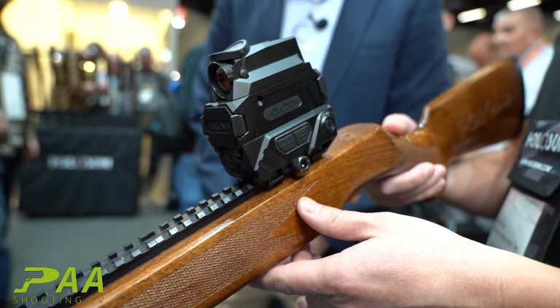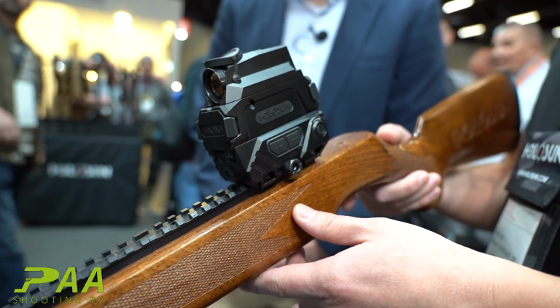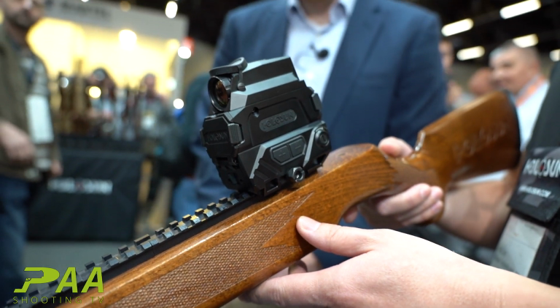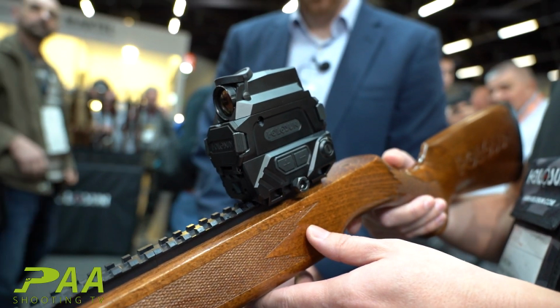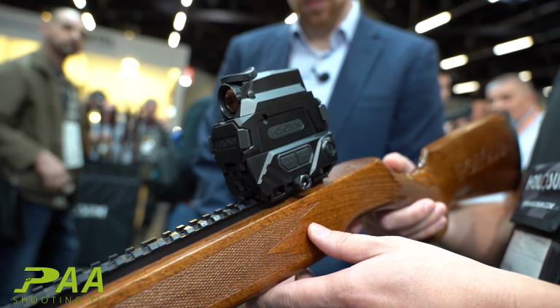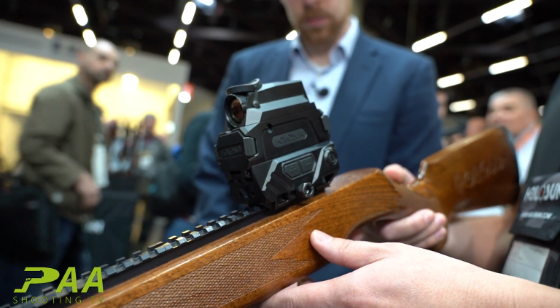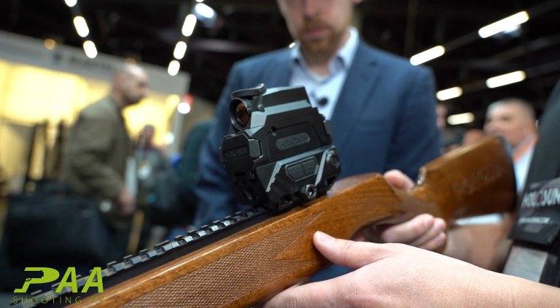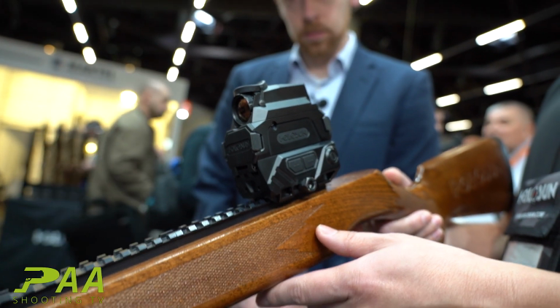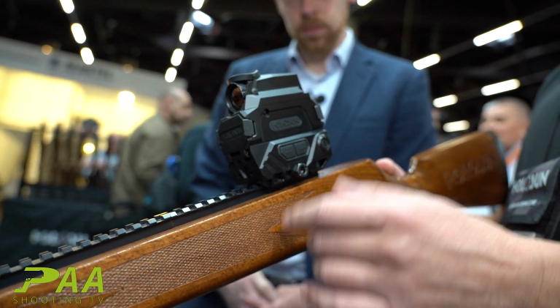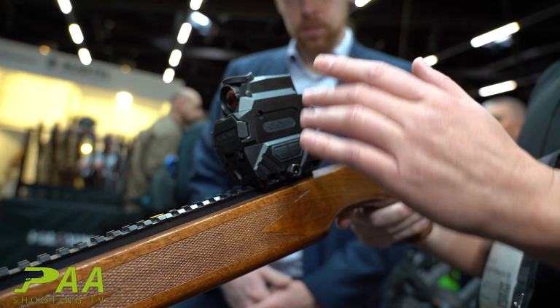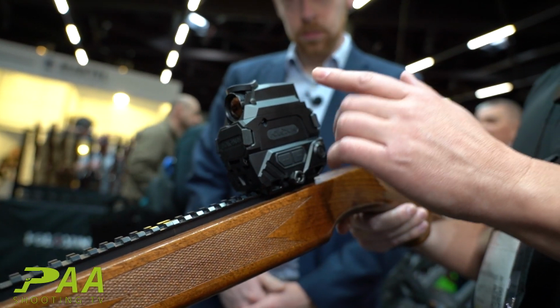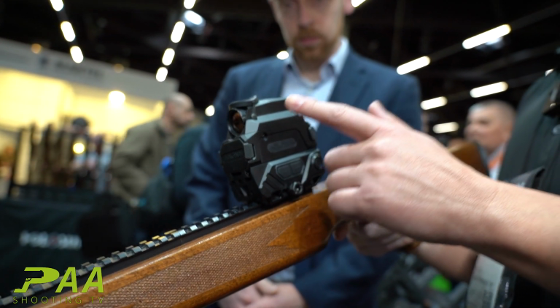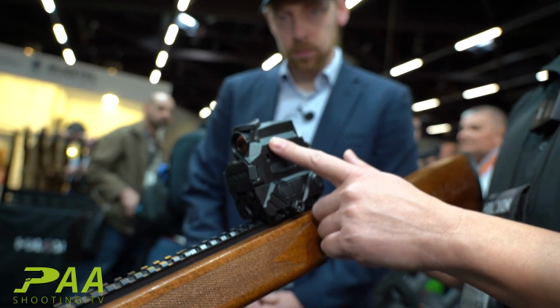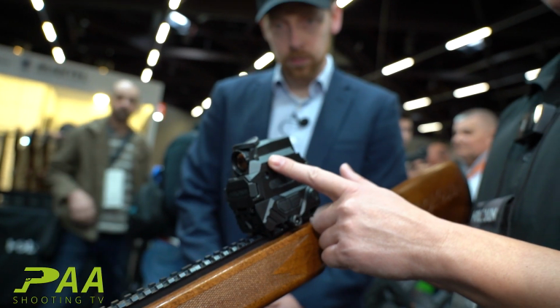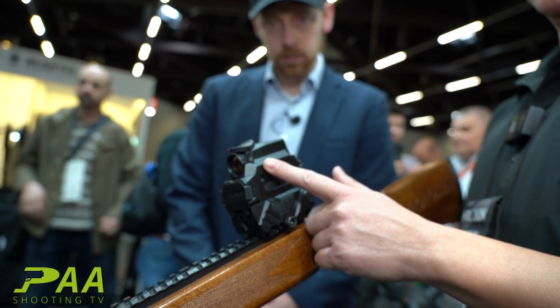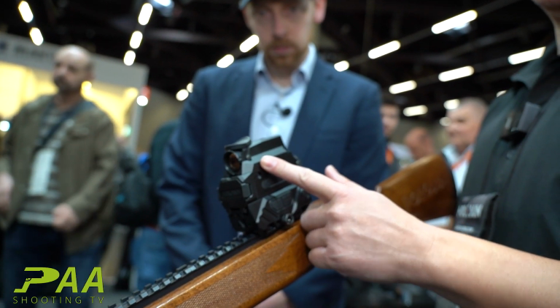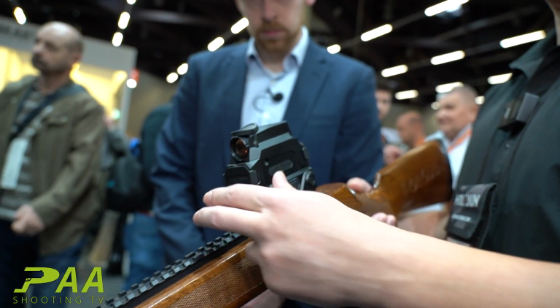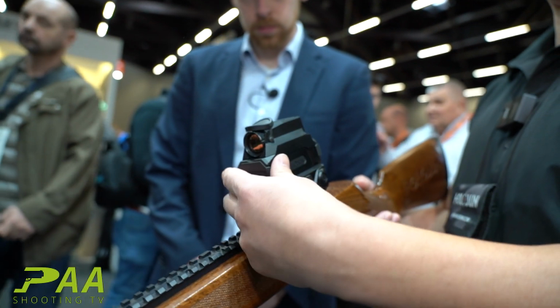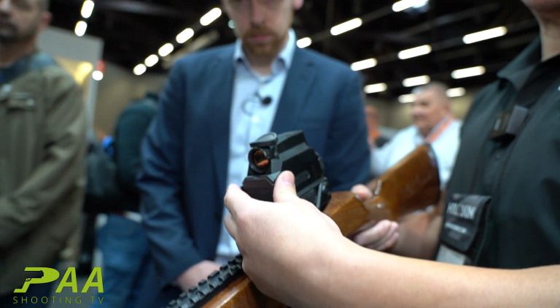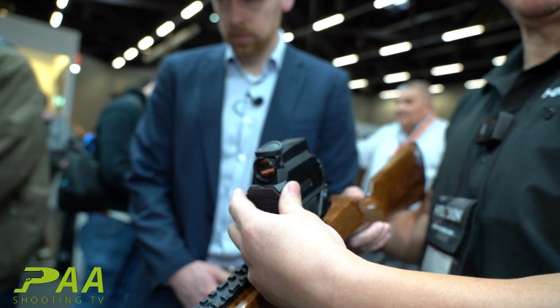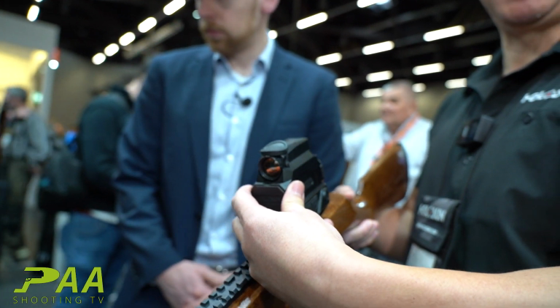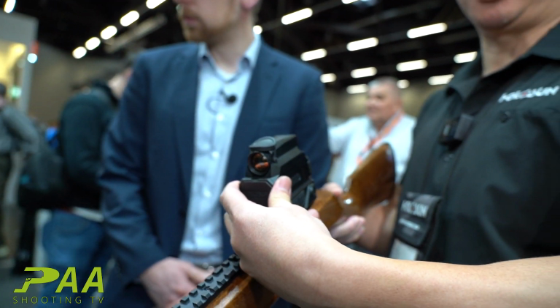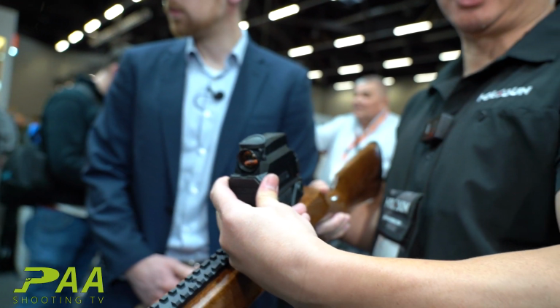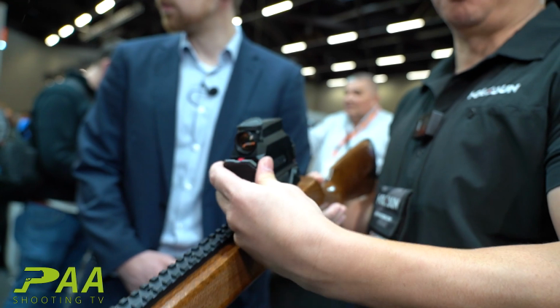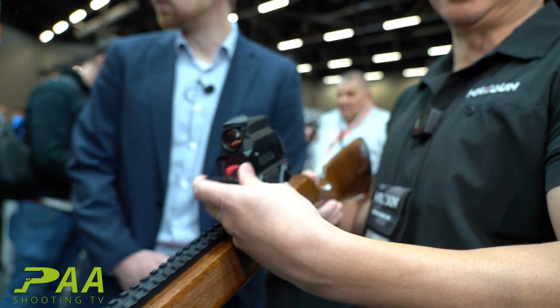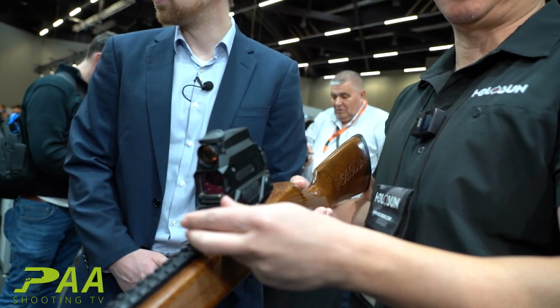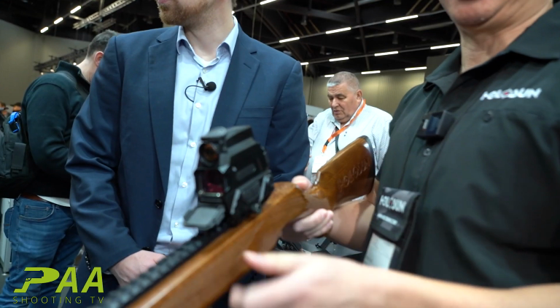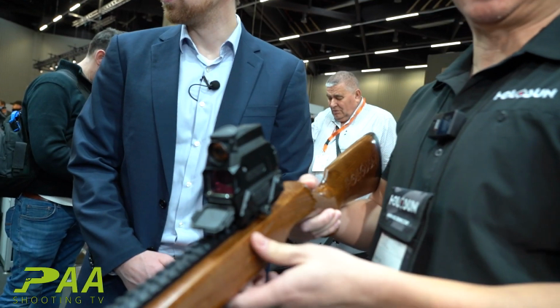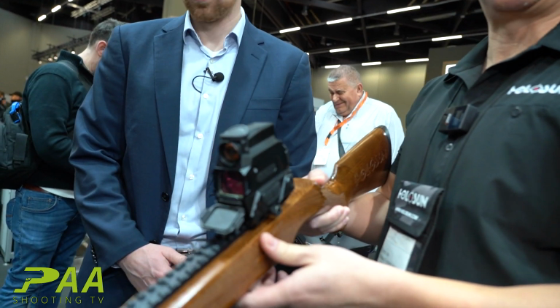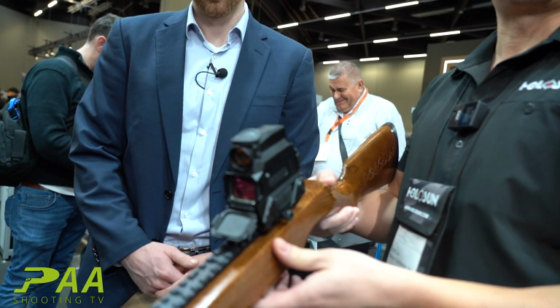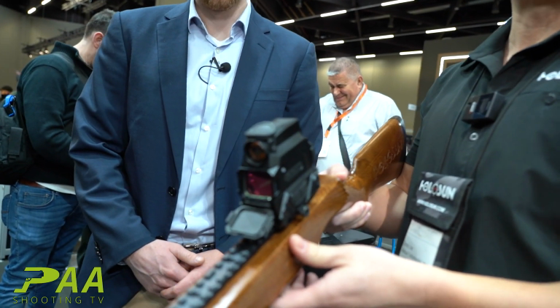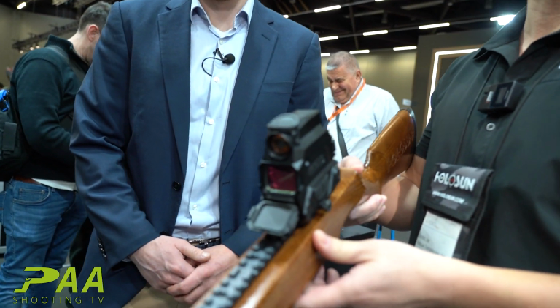The great thing about this is you're able to use the heat sensor, and if you can't see them anymore, you can open this up and use it as a normal red dot.